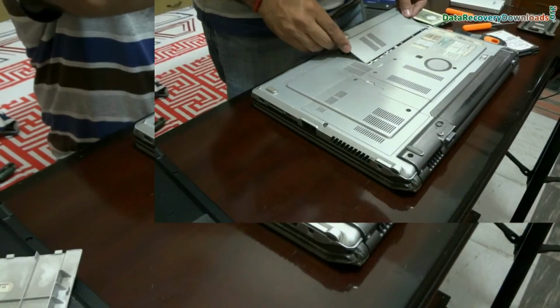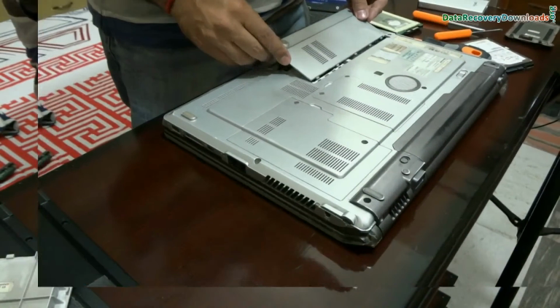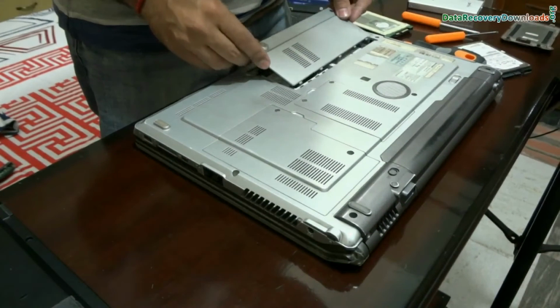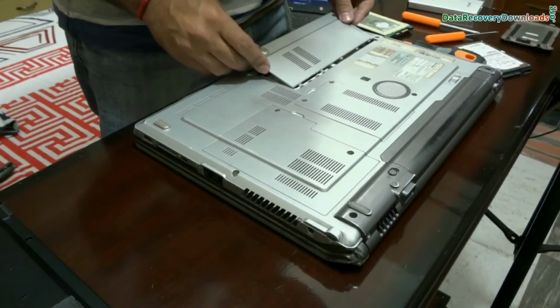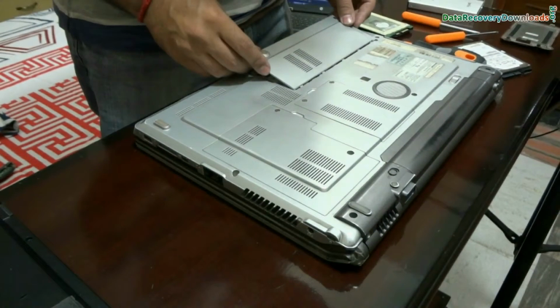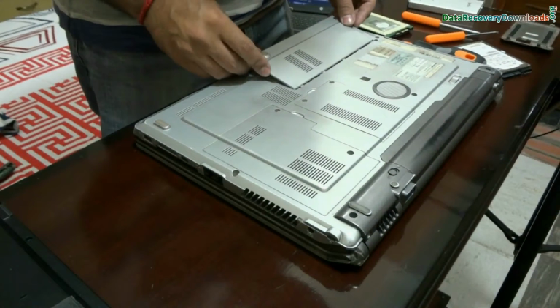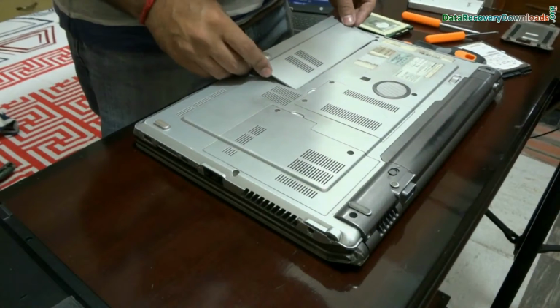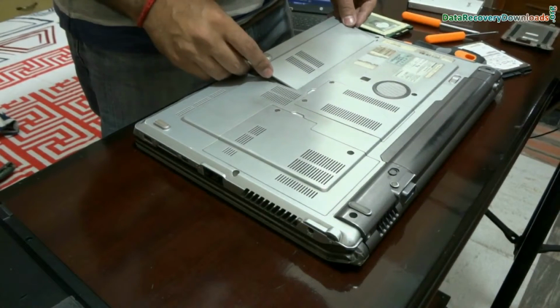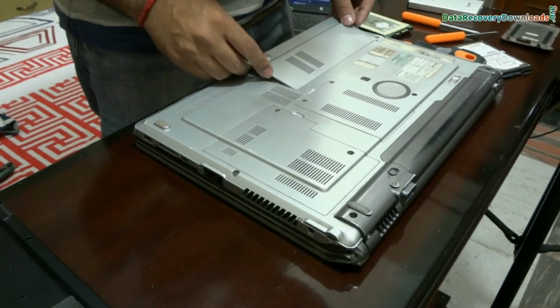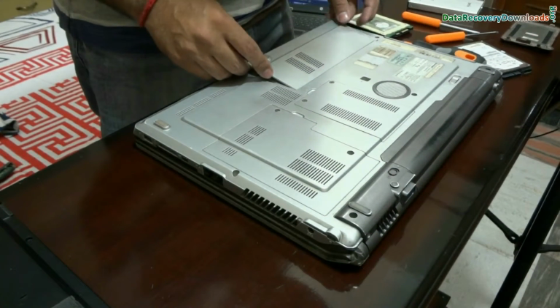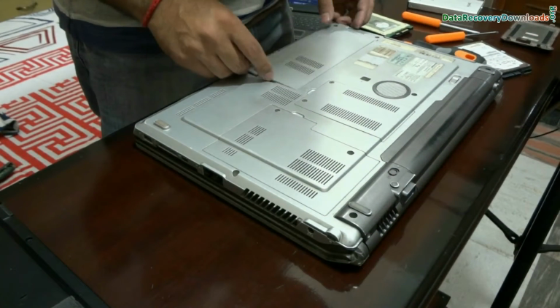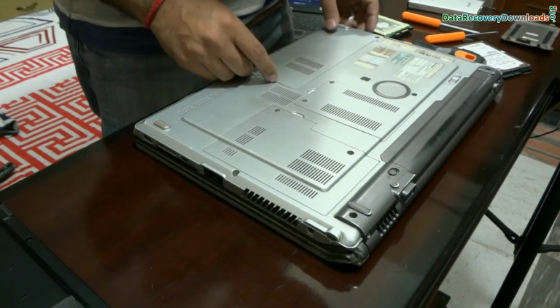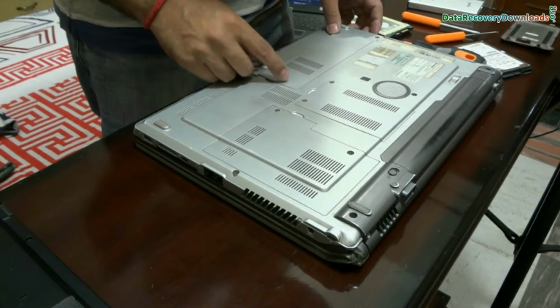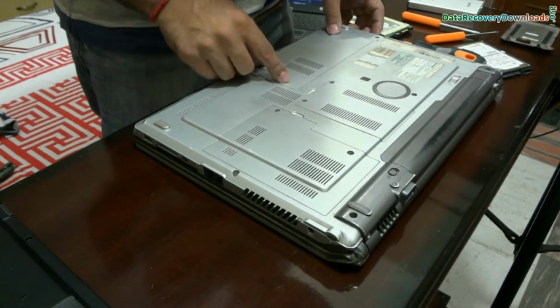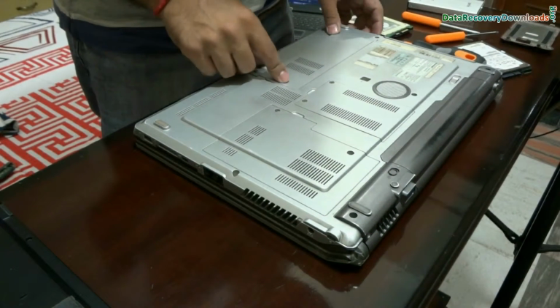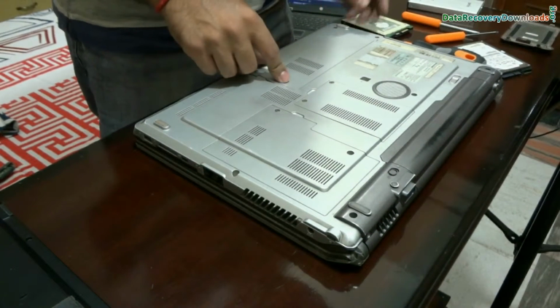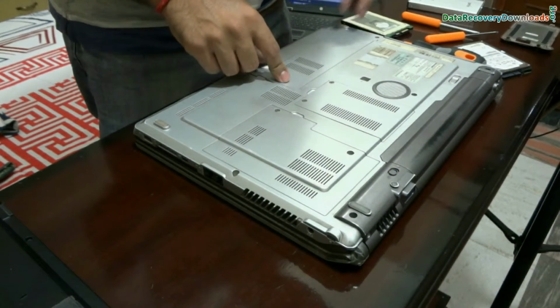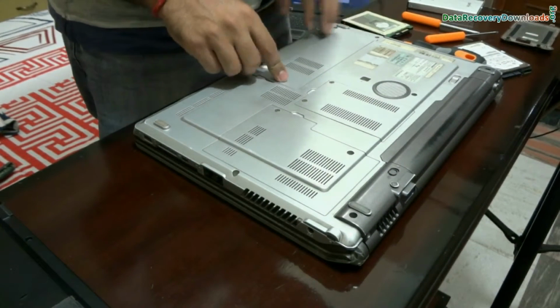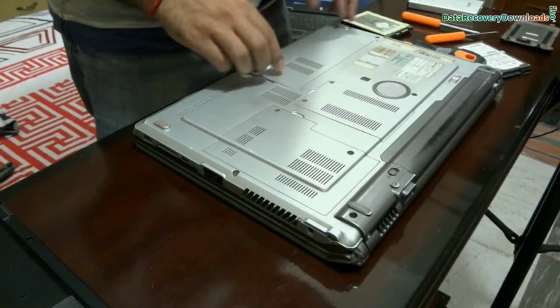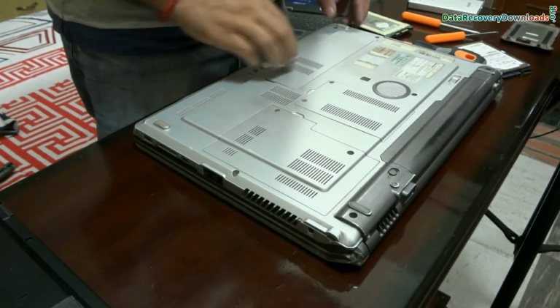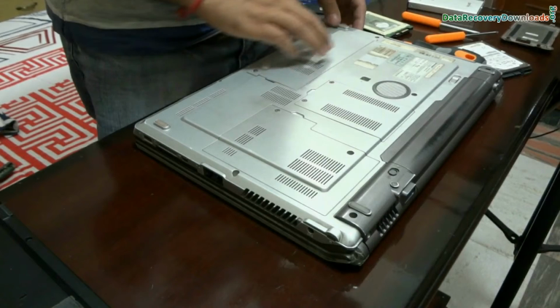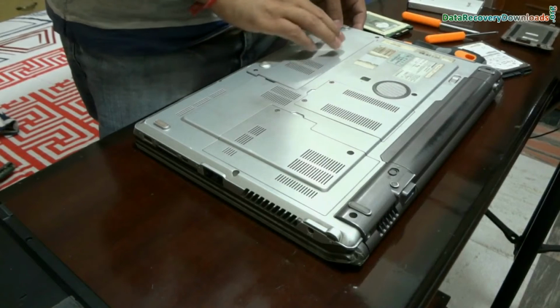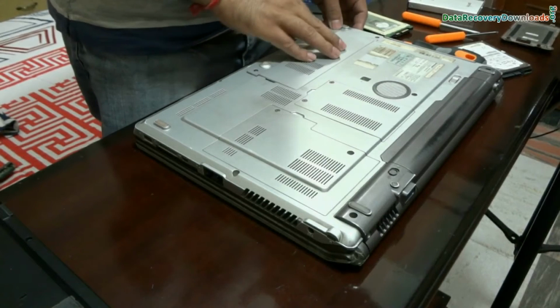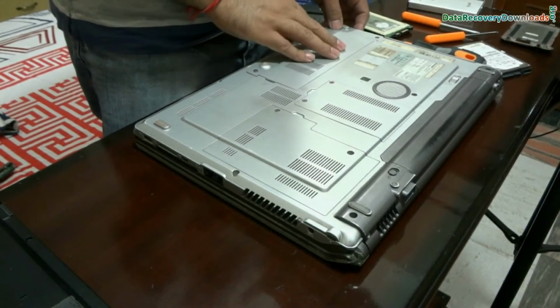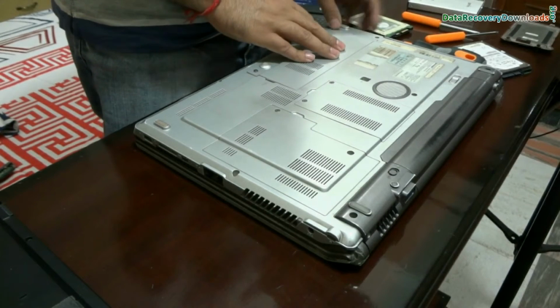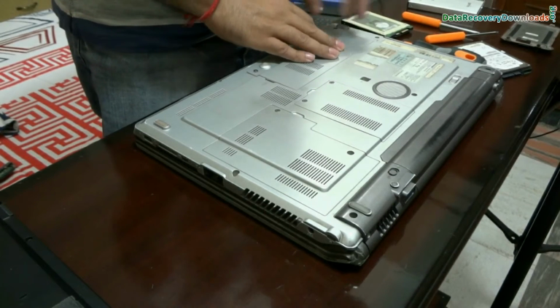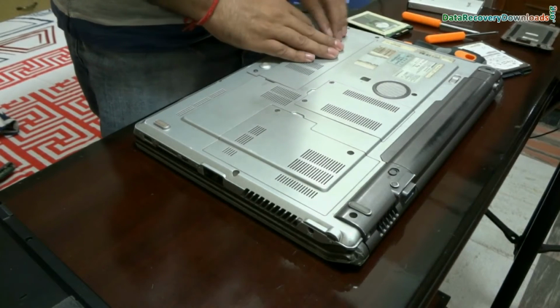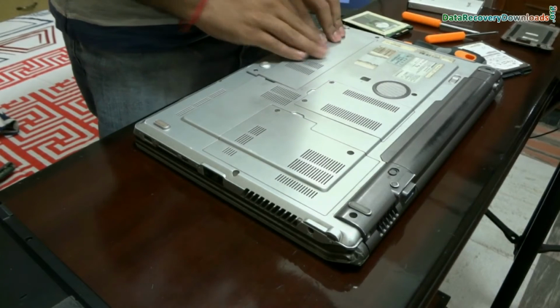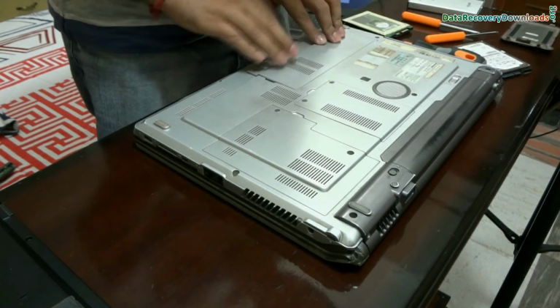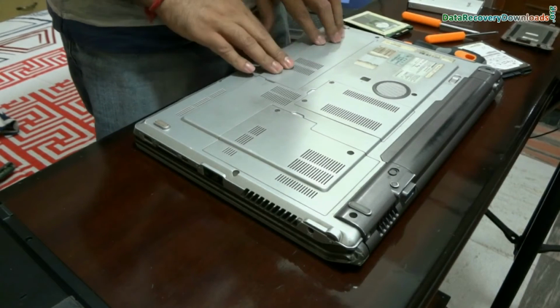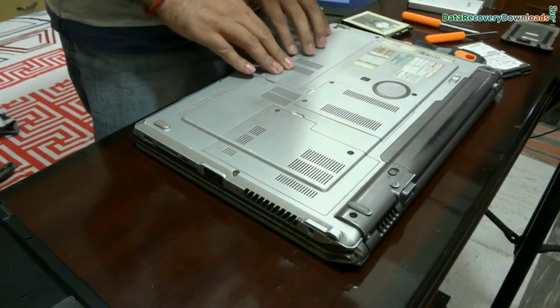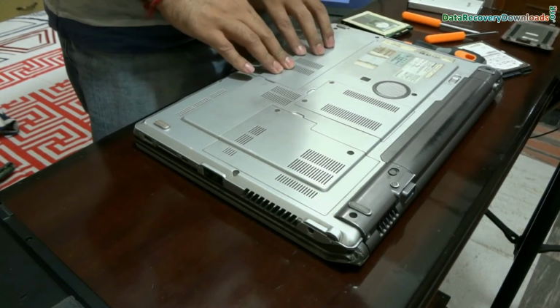We have upgraded the hard drive successfully. Thanks for visiting.